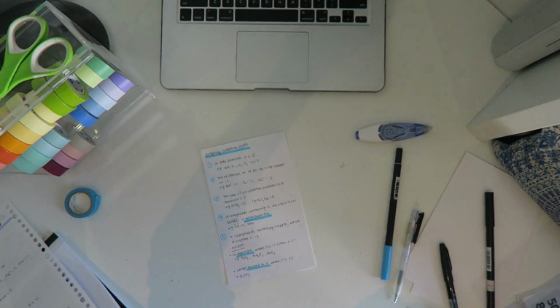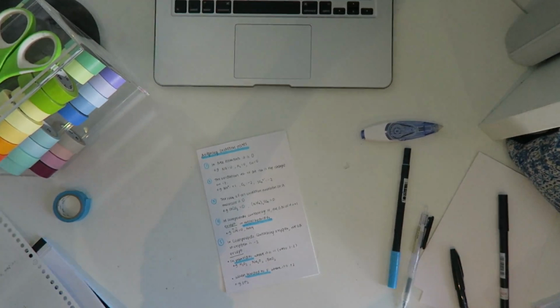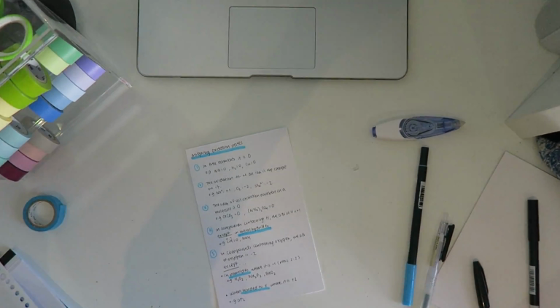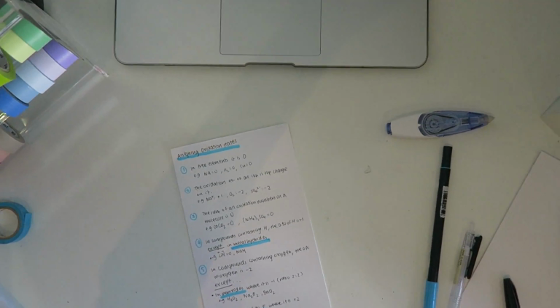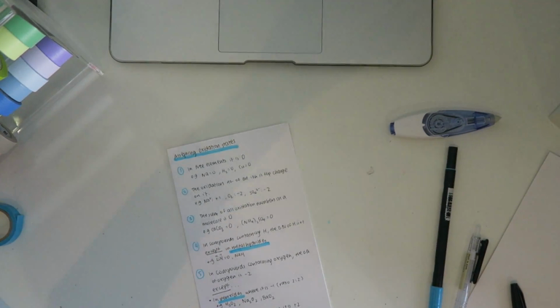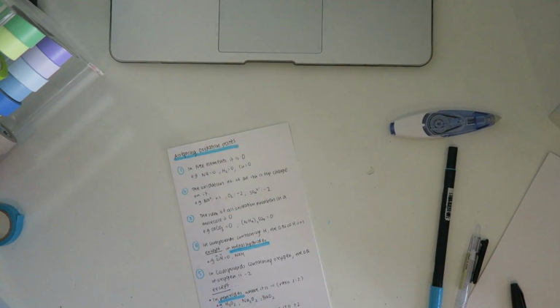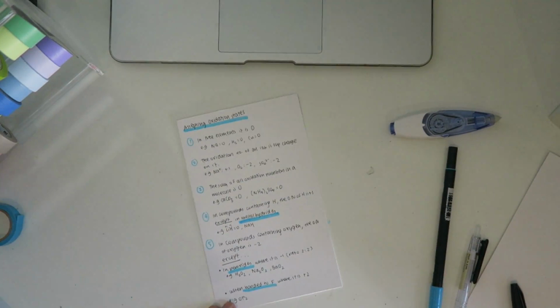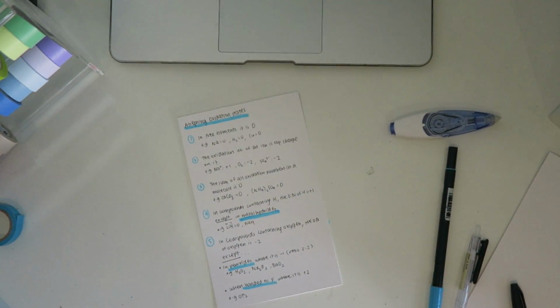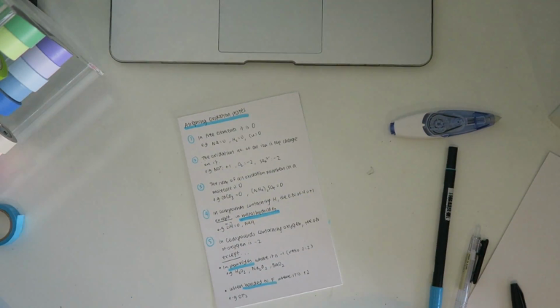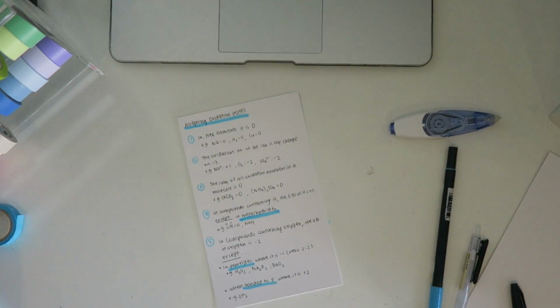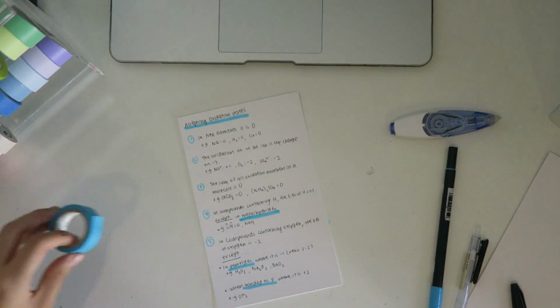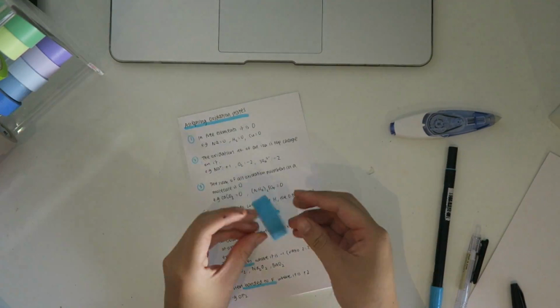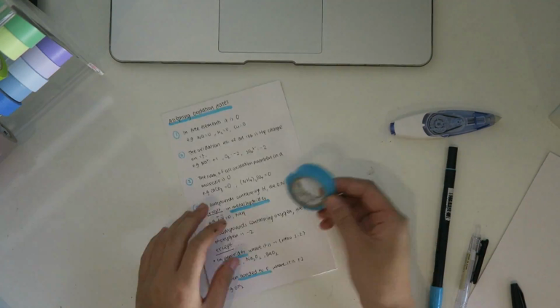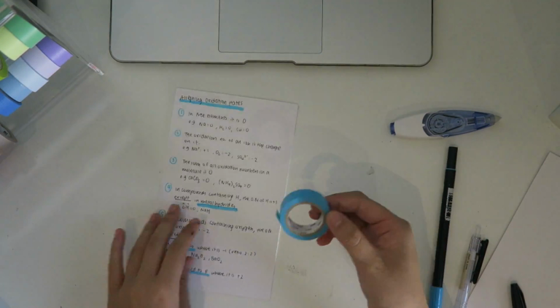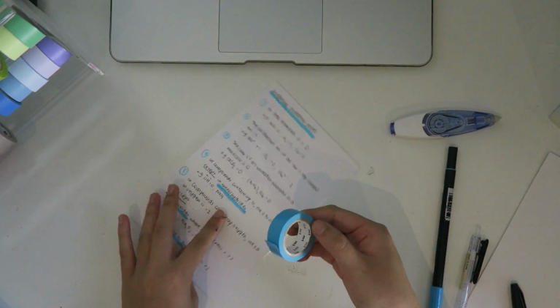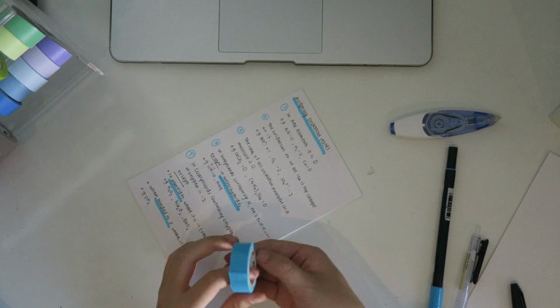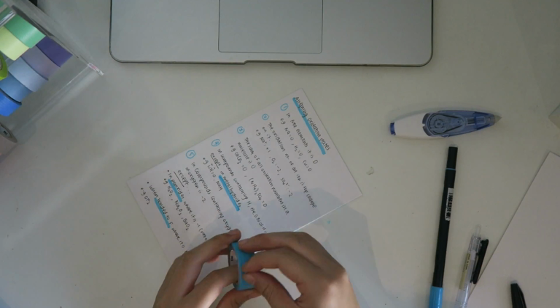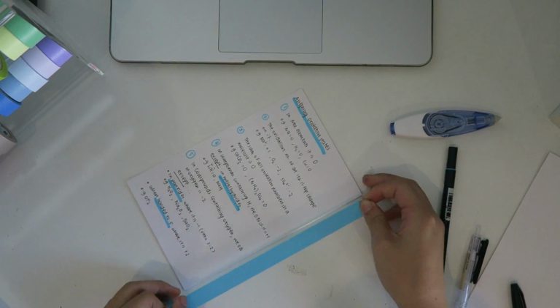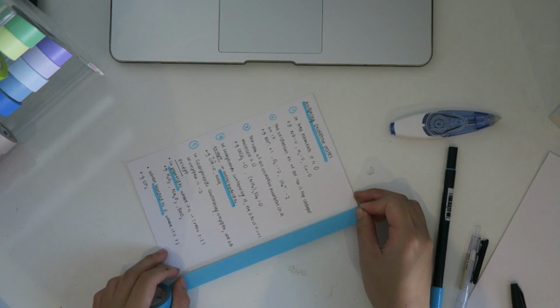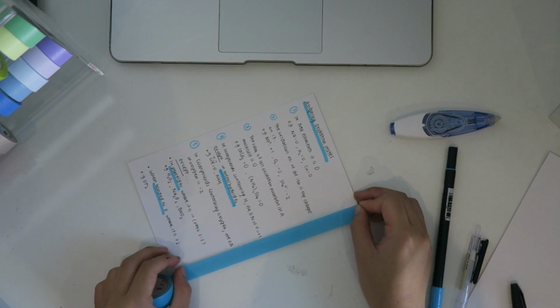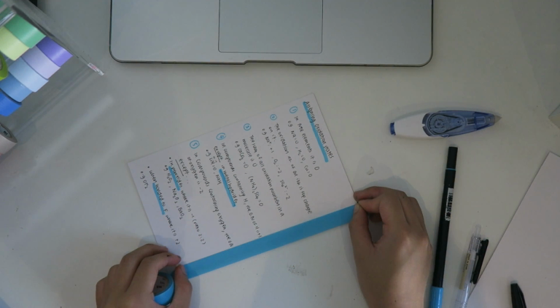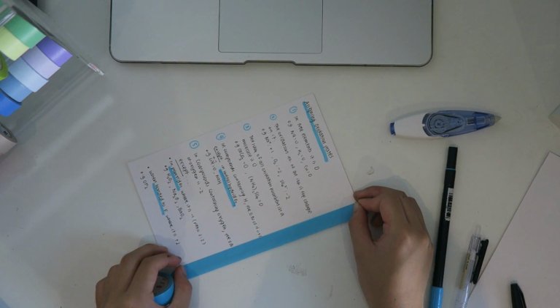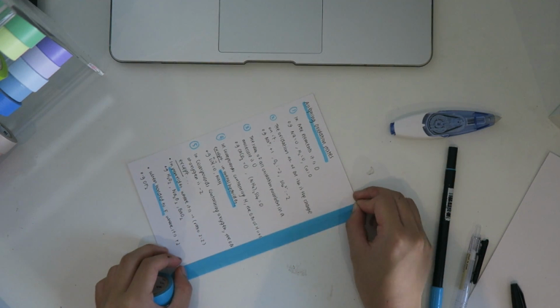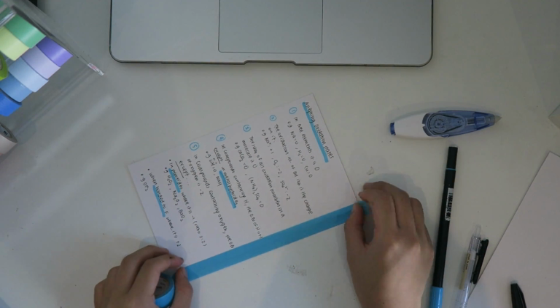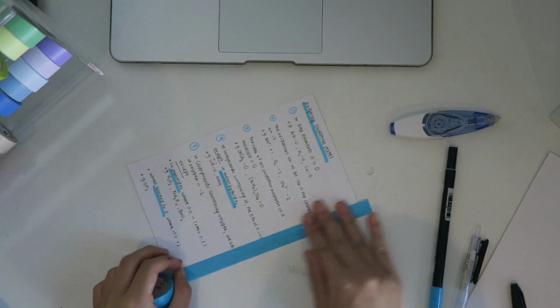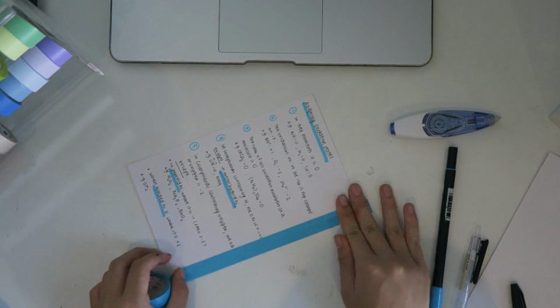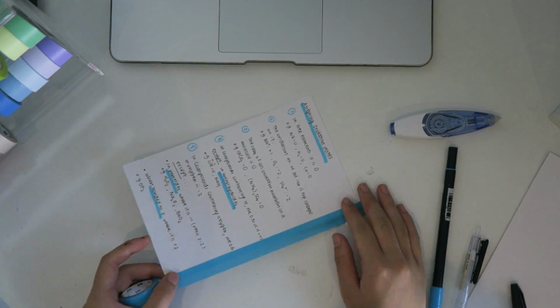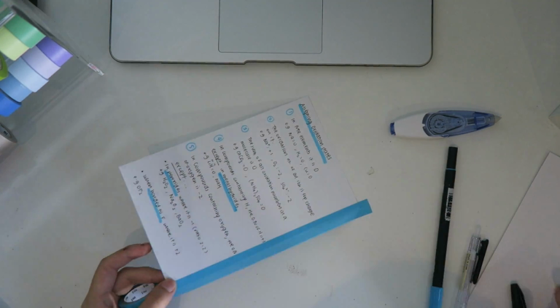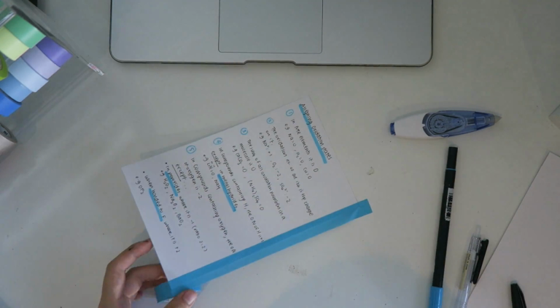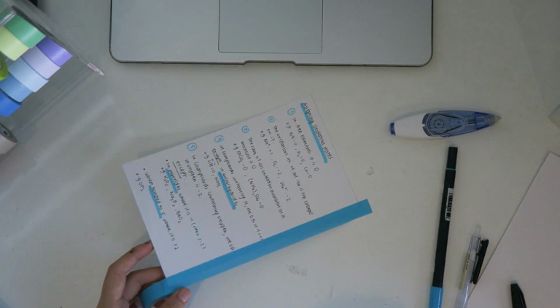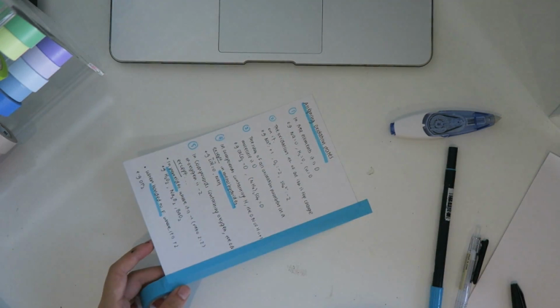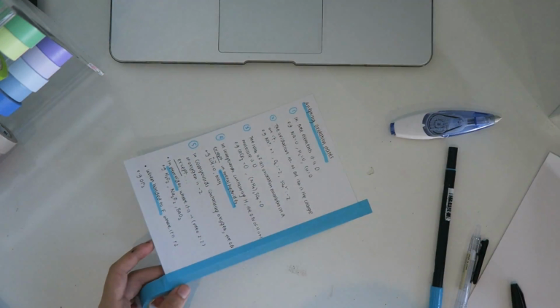As you can see, I'm just repeating the same process with the tape to add more flashcards onto it, and I'm just writing the notes onto it.